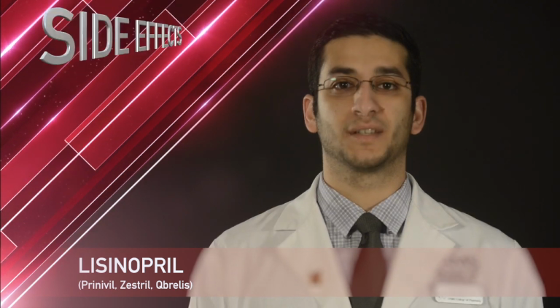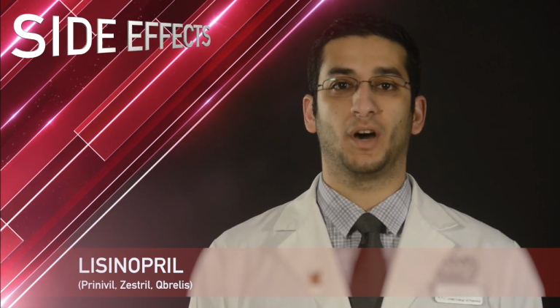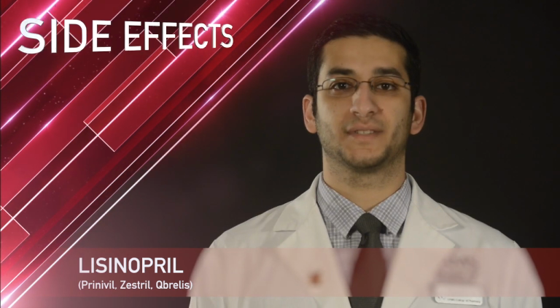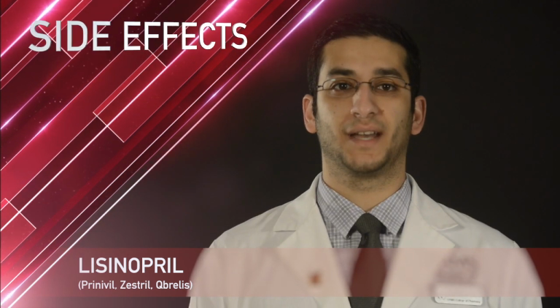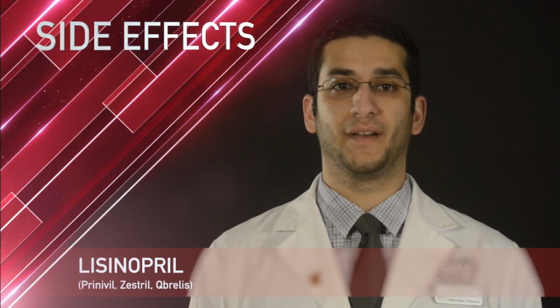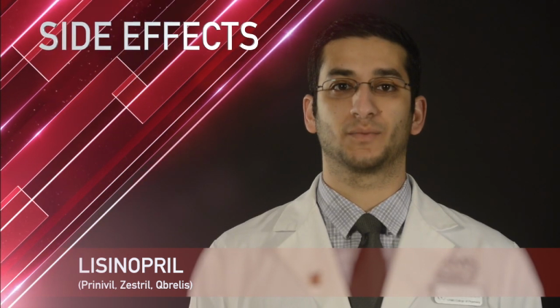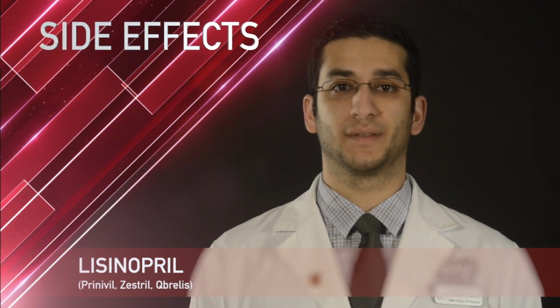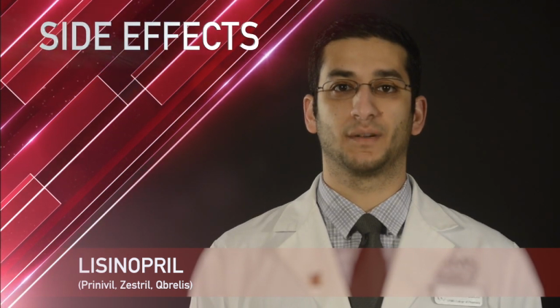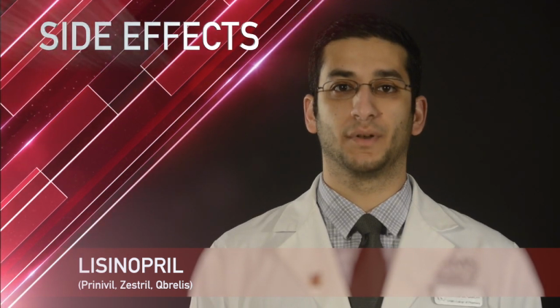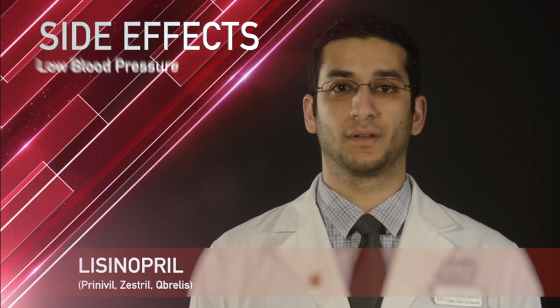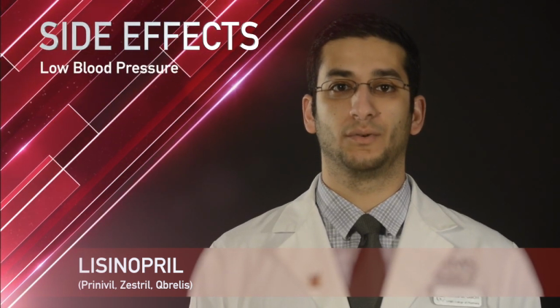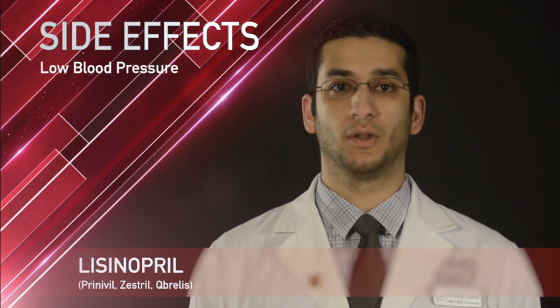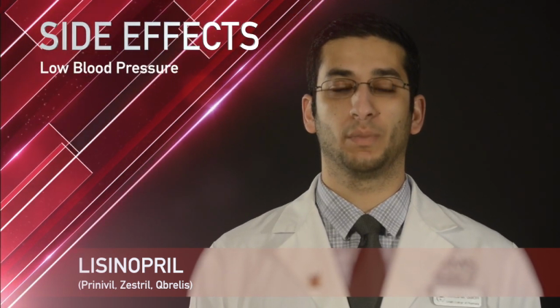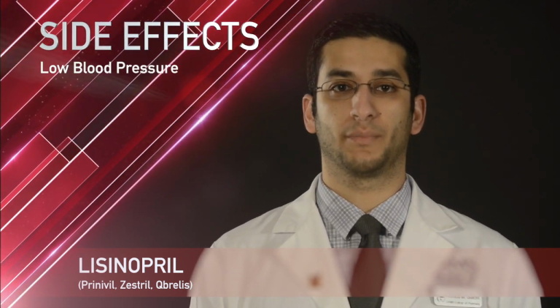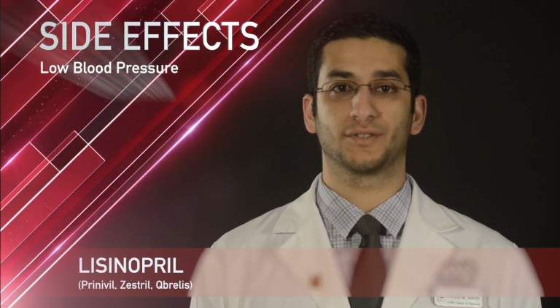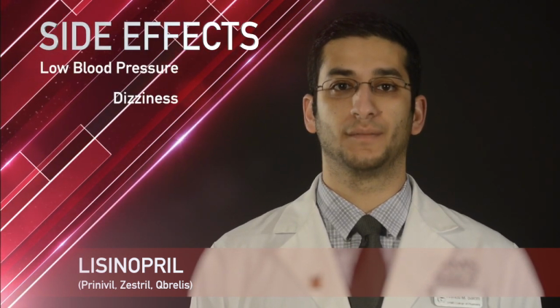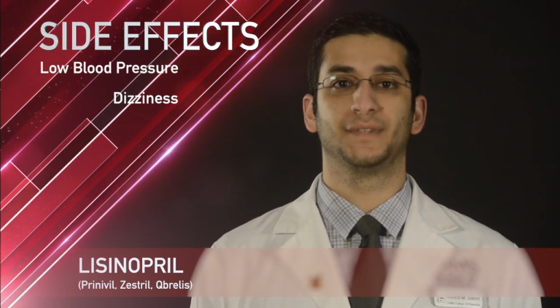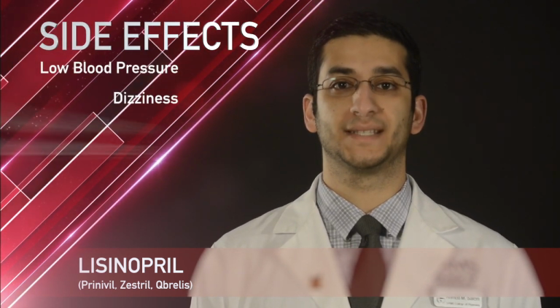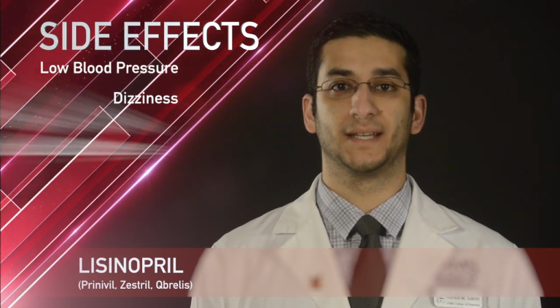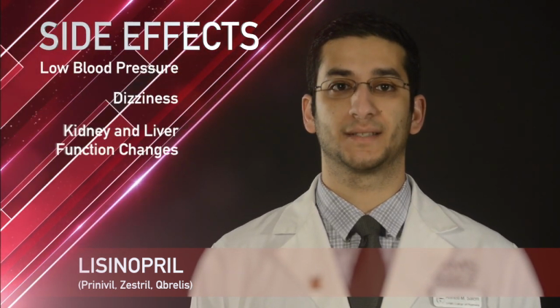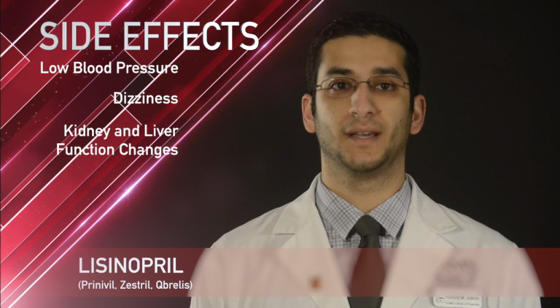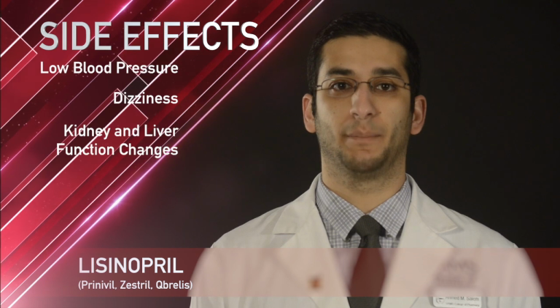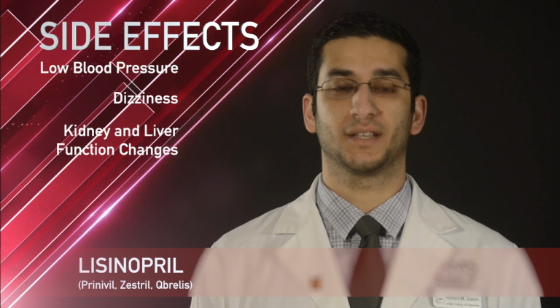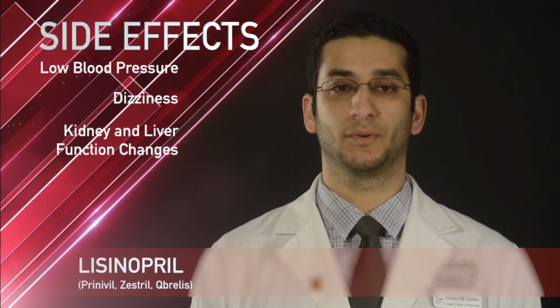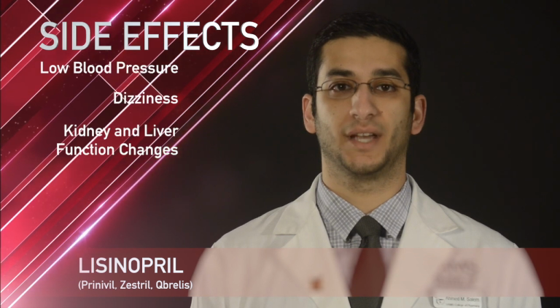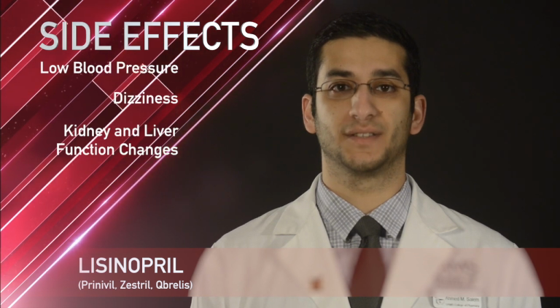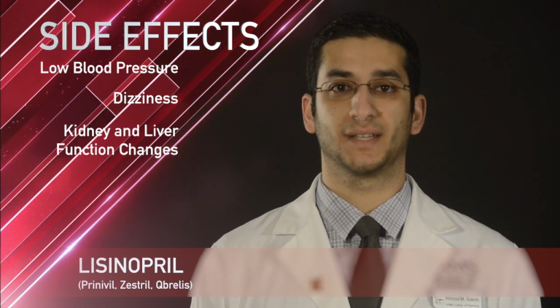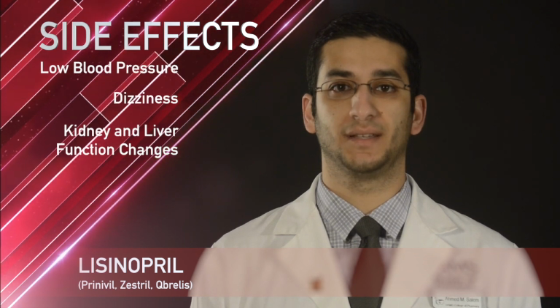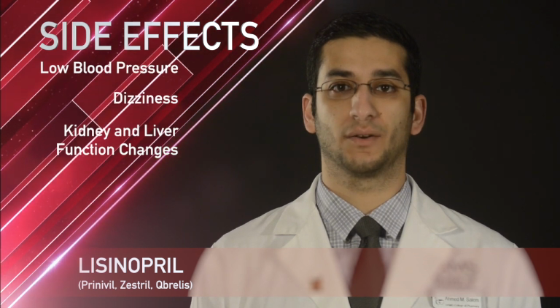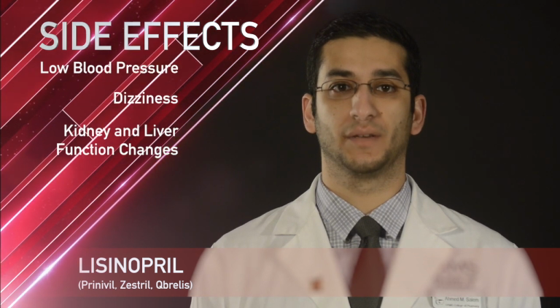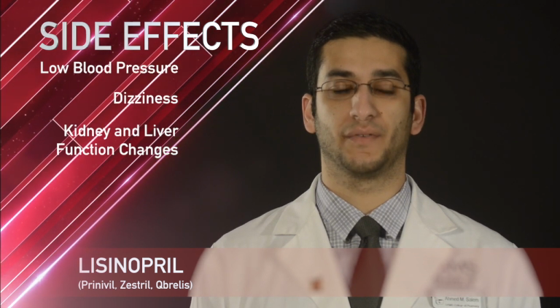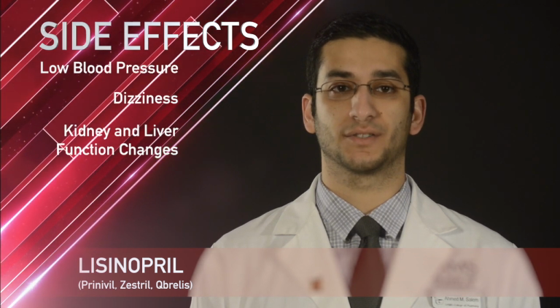Some common side effects with lisinopril include low blood pressure, dizziness, and possible changes in kidney or liver function.